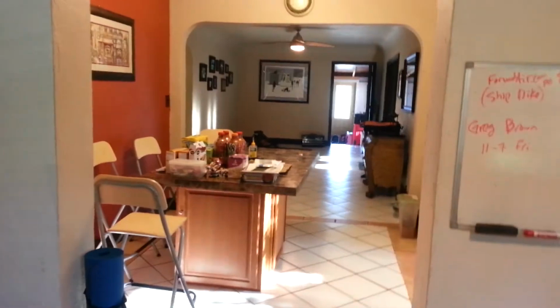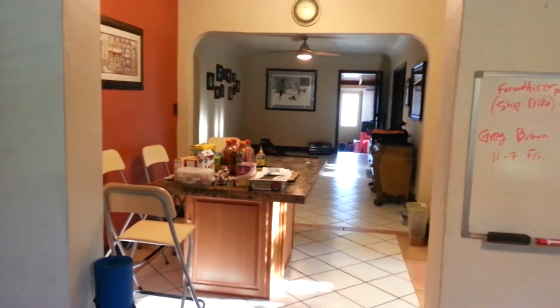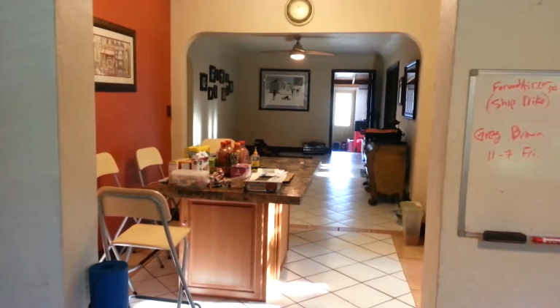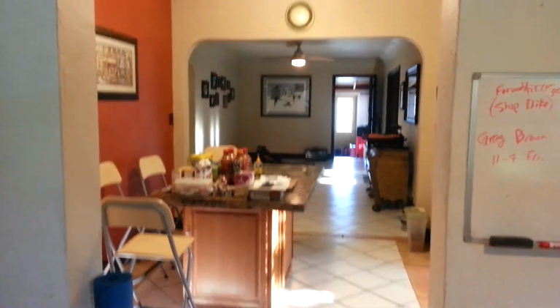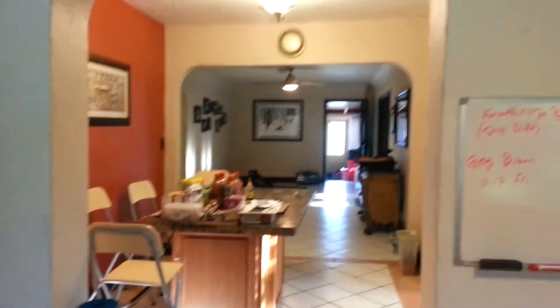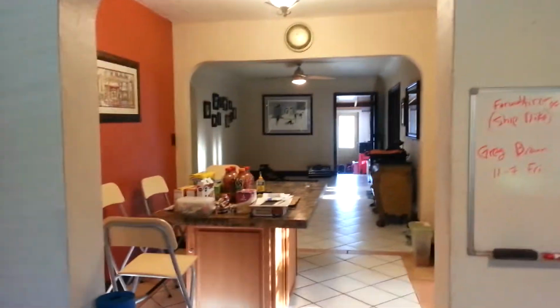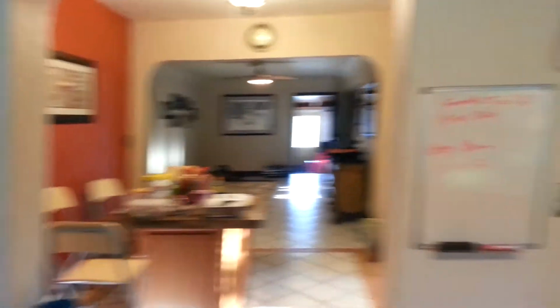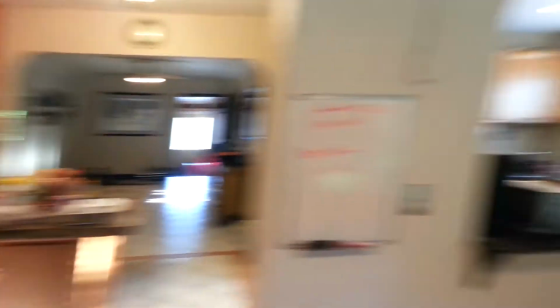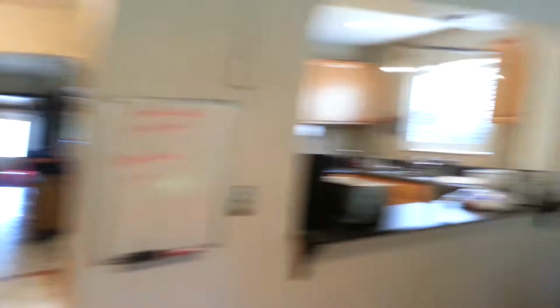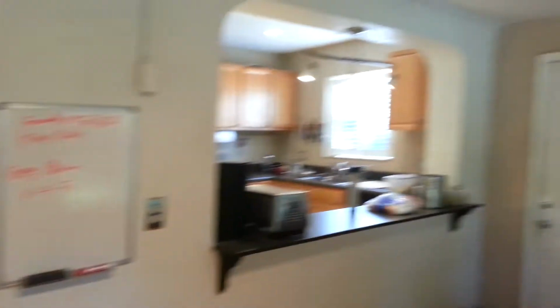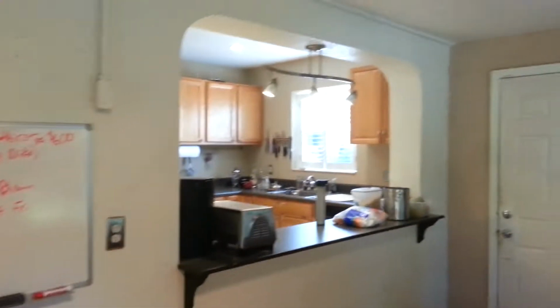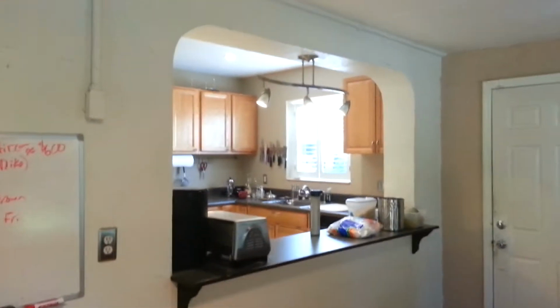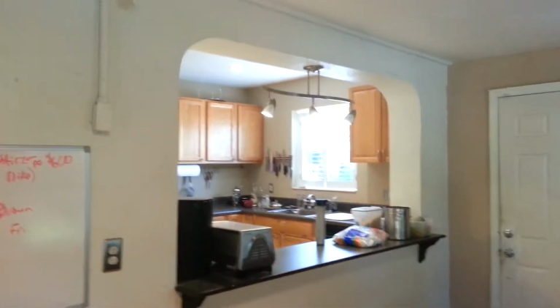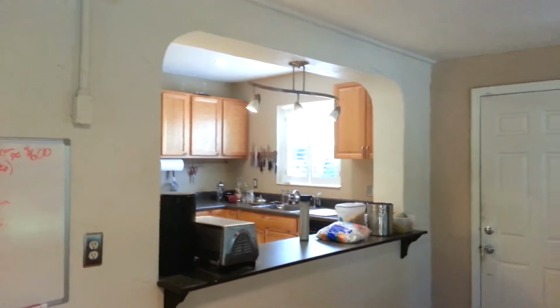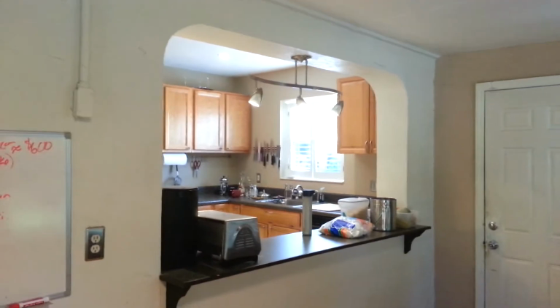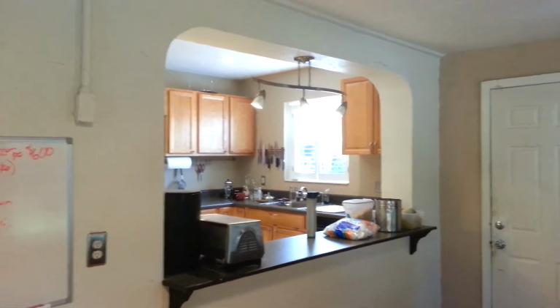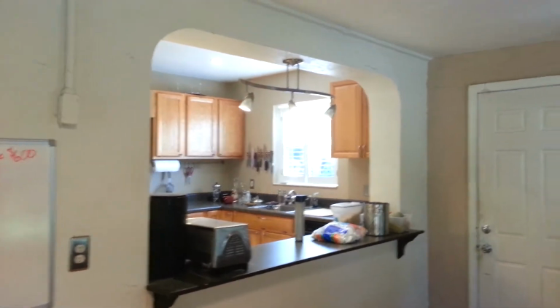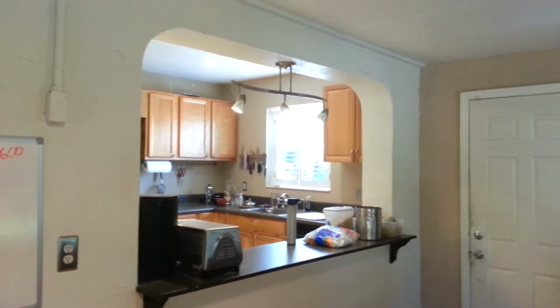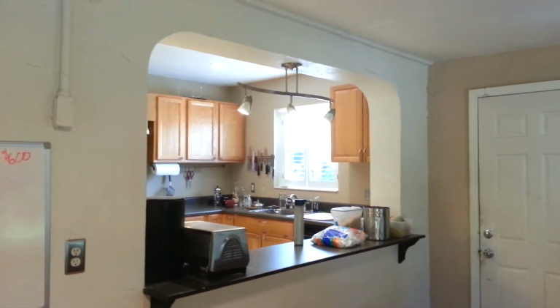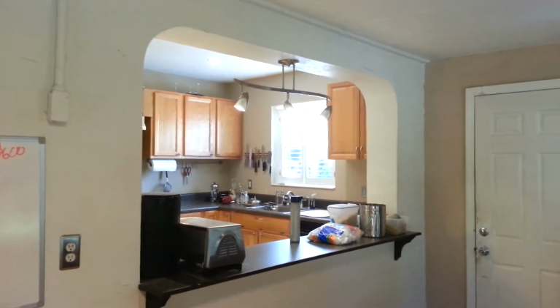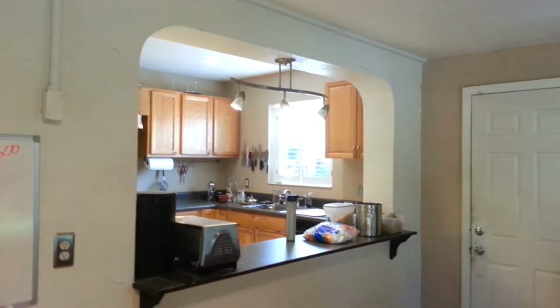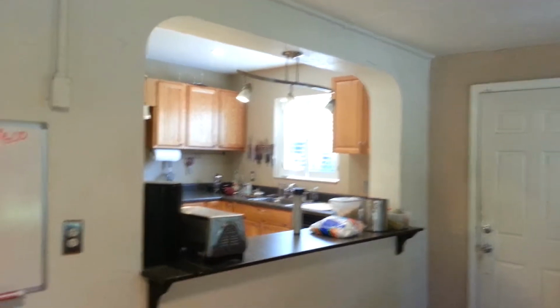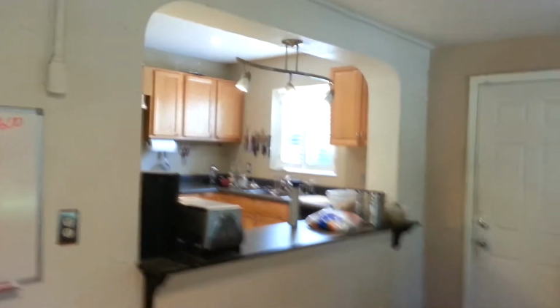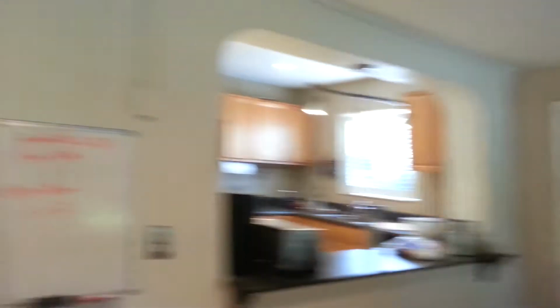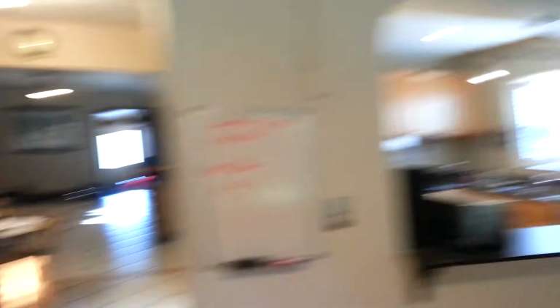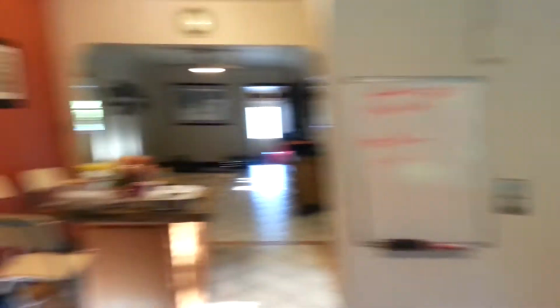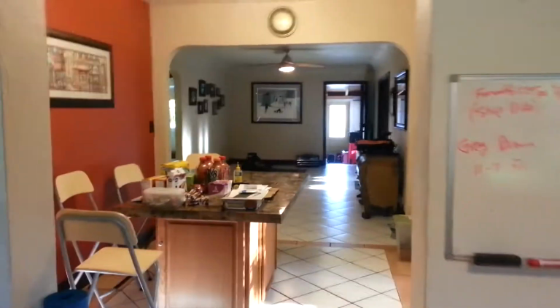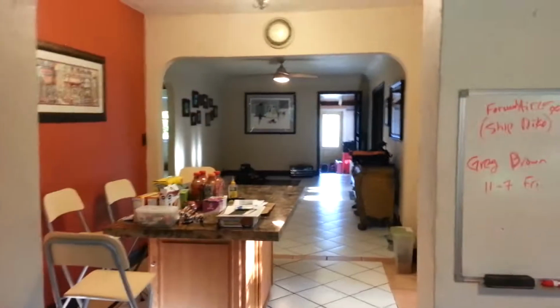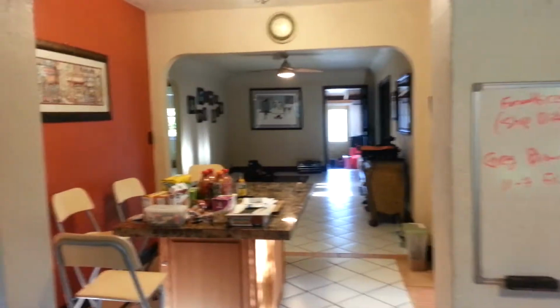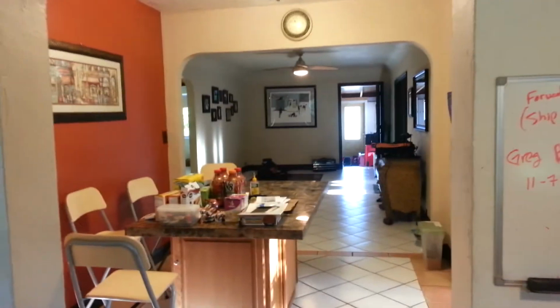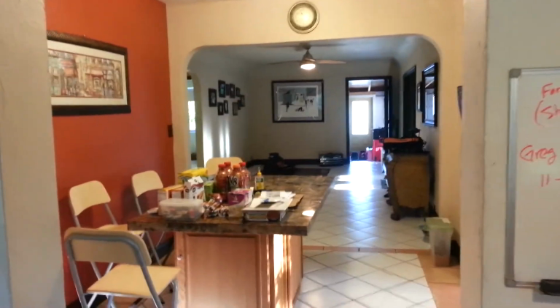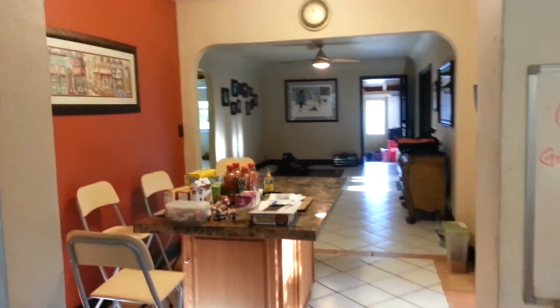The window into the kitchen — I don't know if you could tell with the video, but that window is about ten feet across.